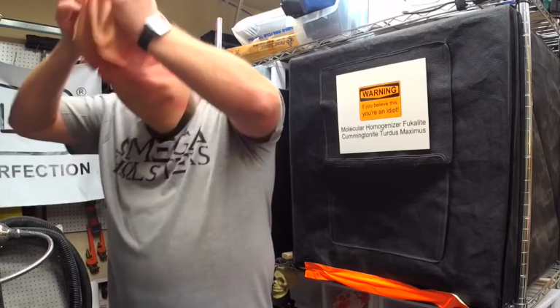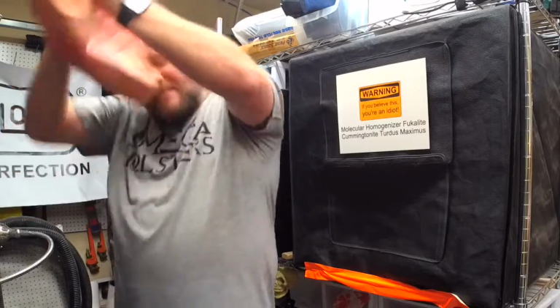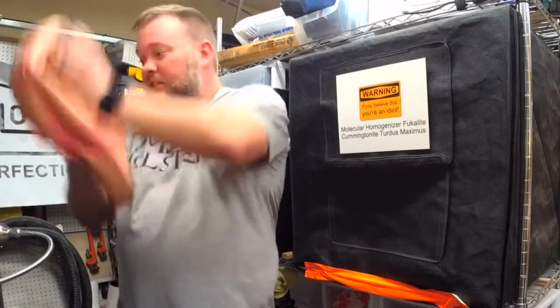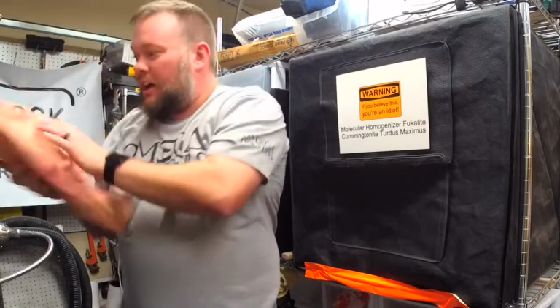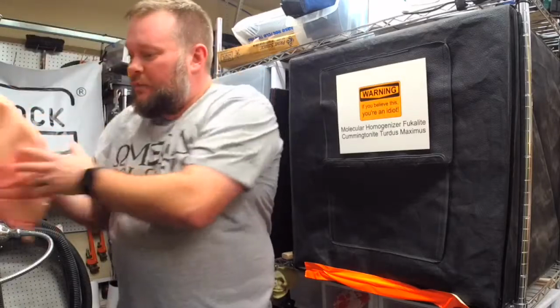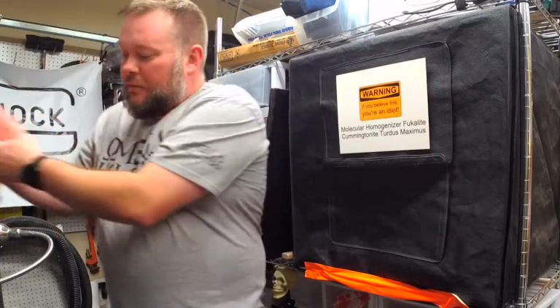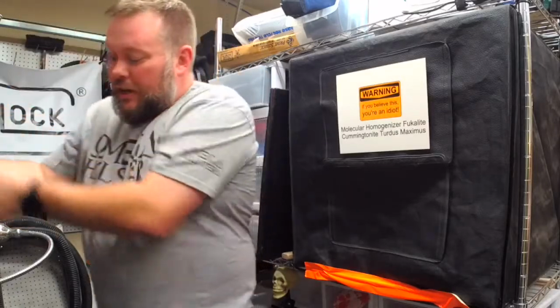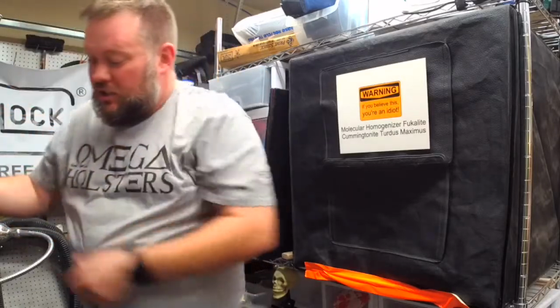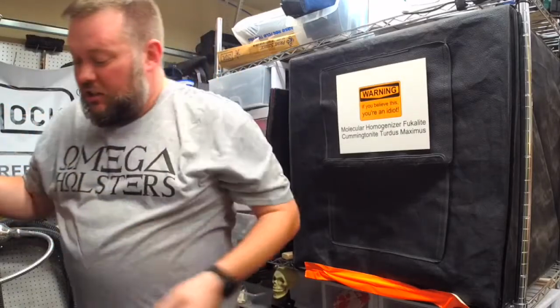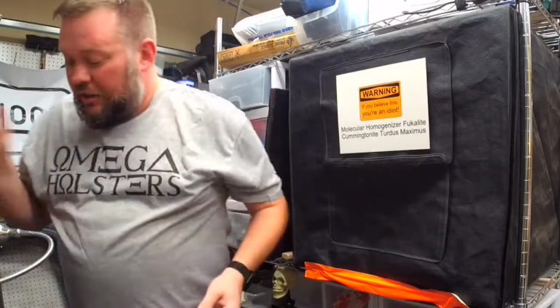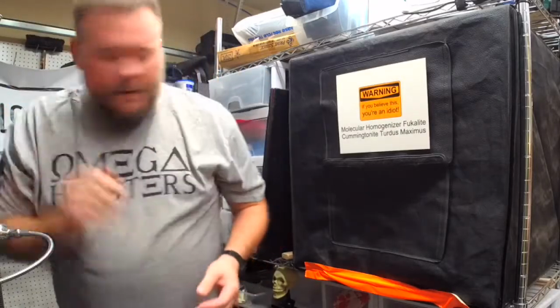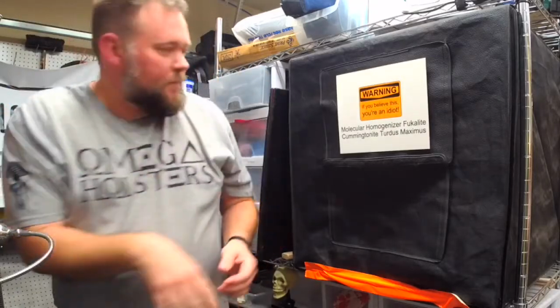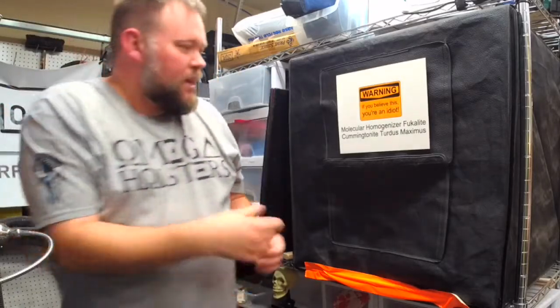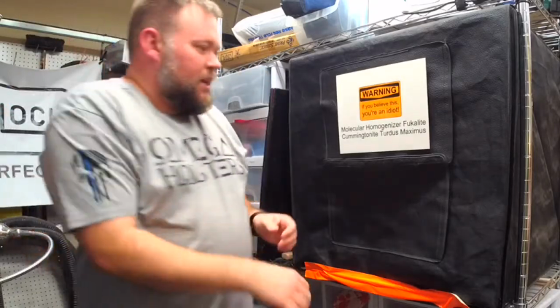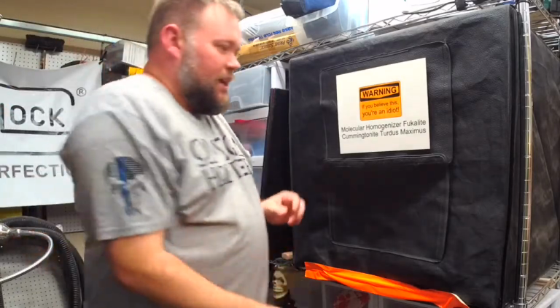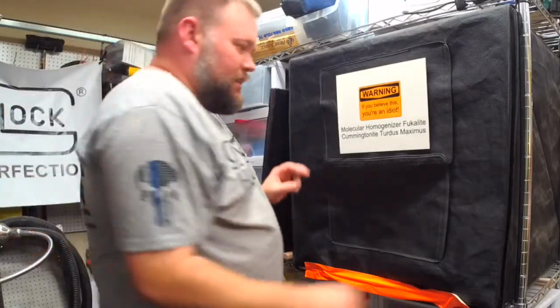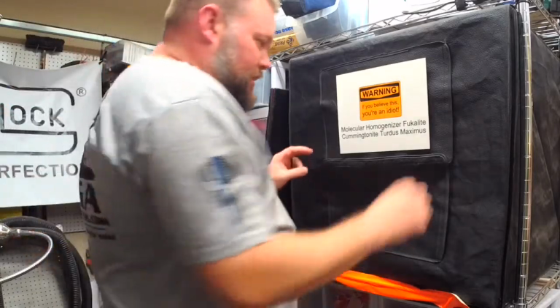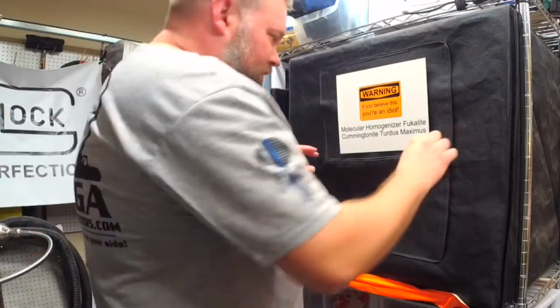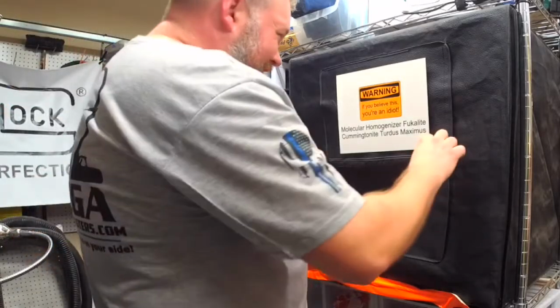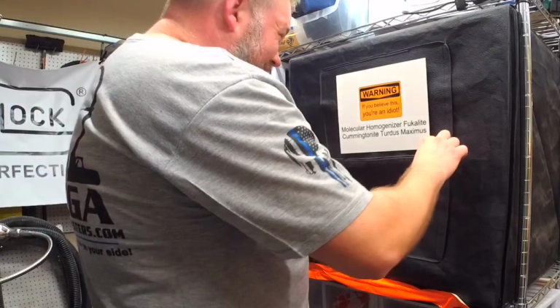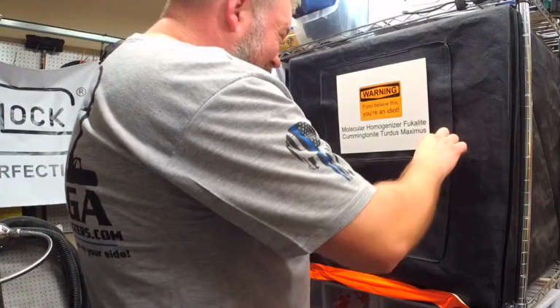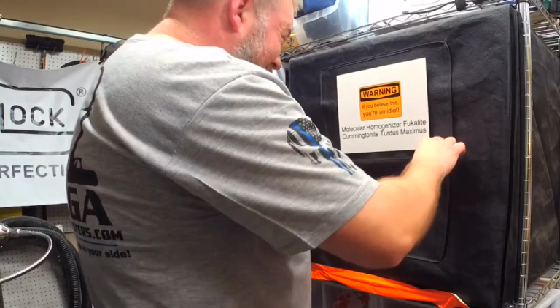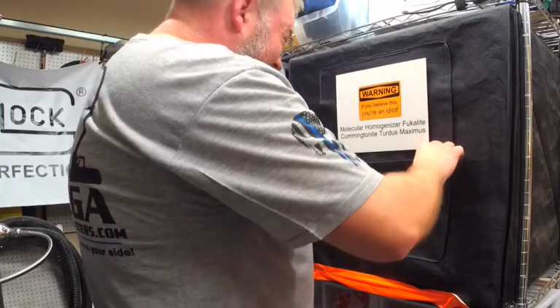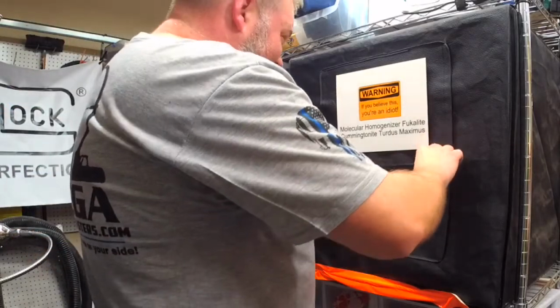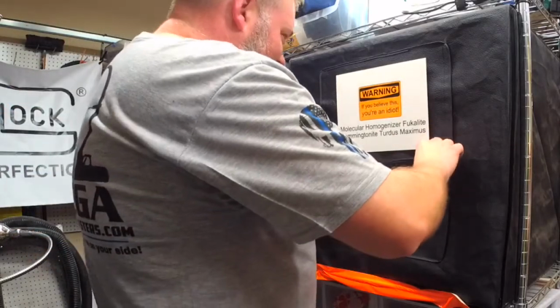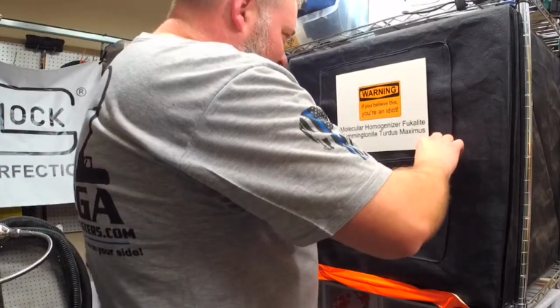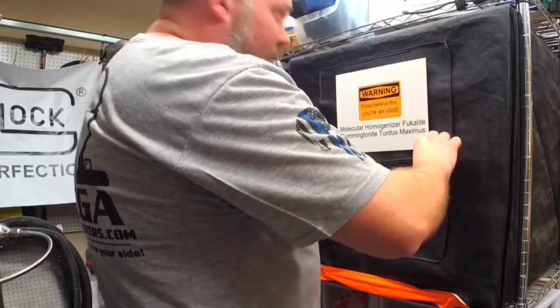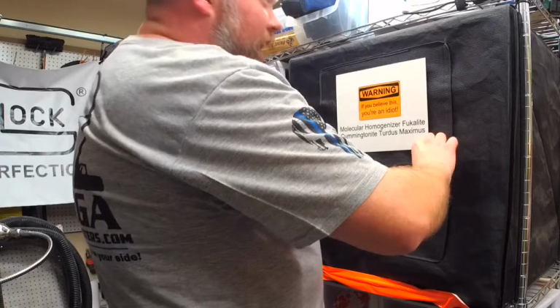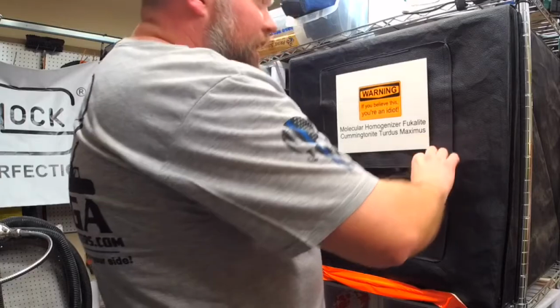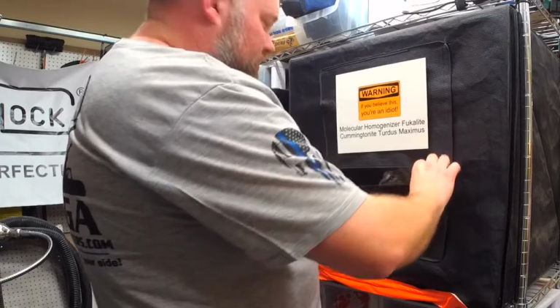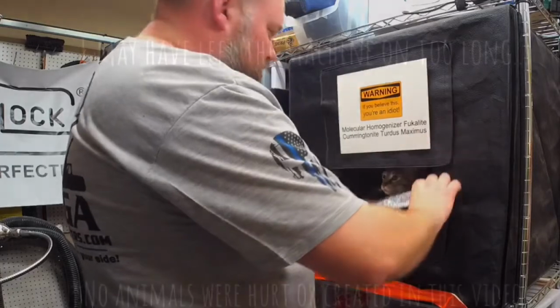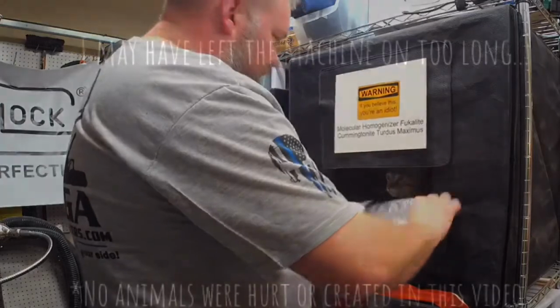Take off the face shield and then let's see if our kydex has changed.